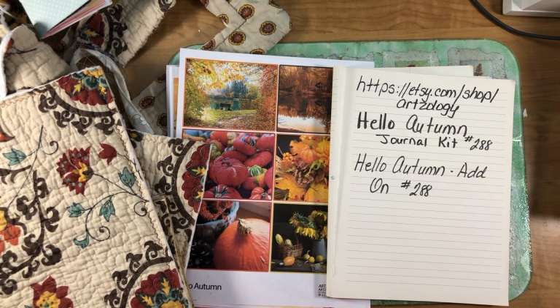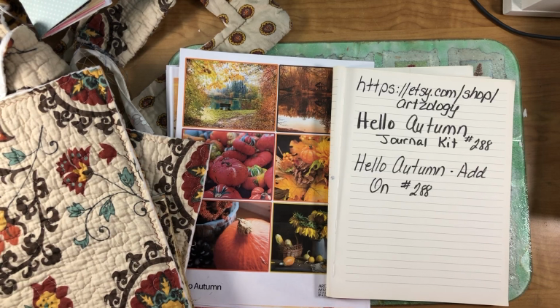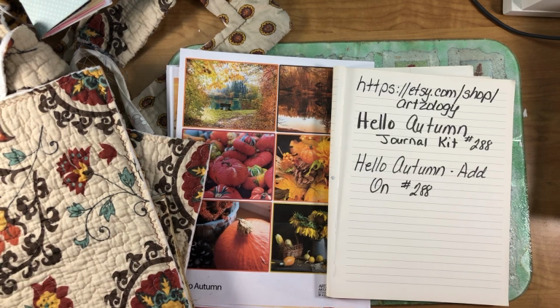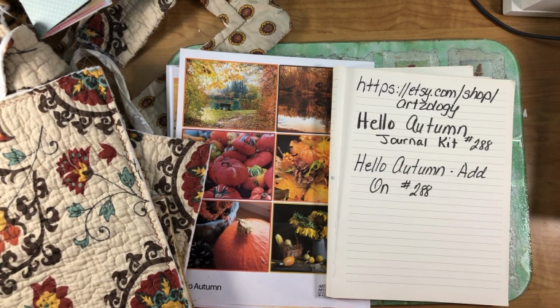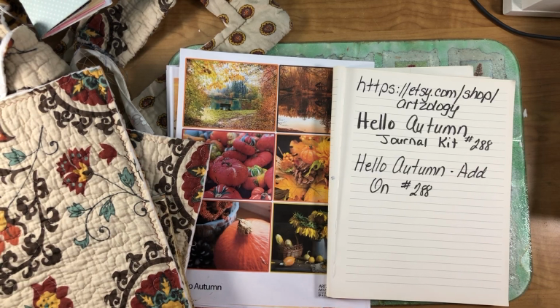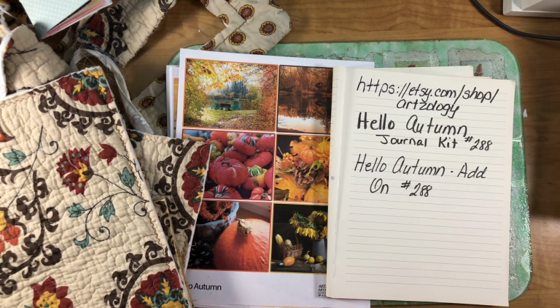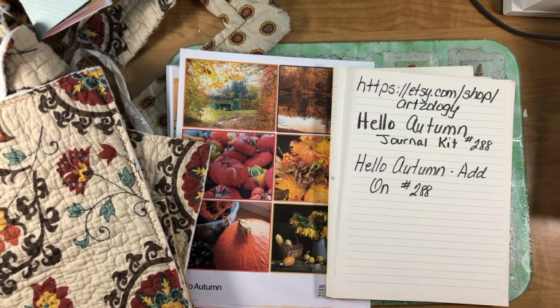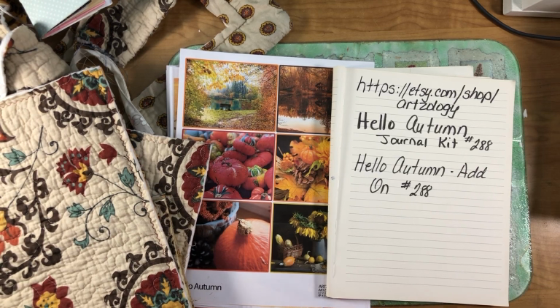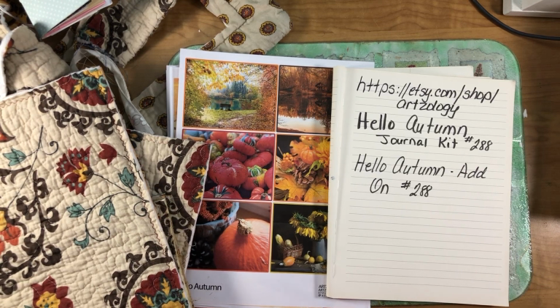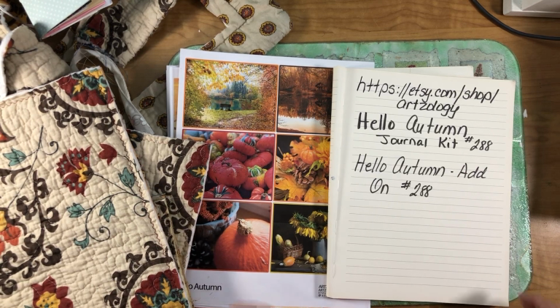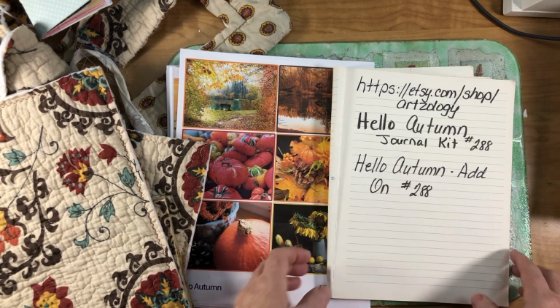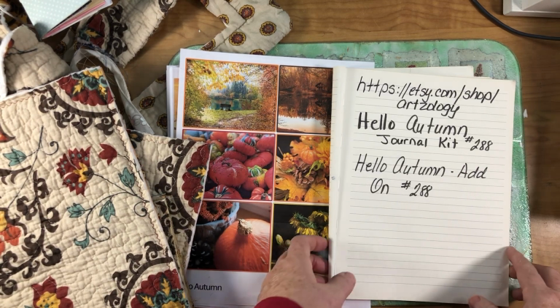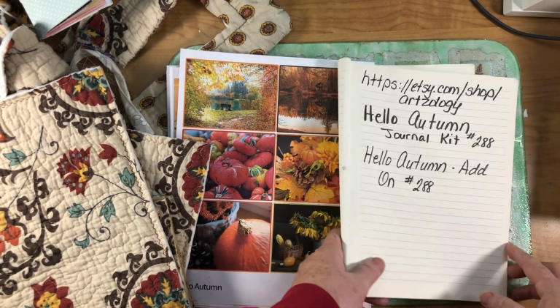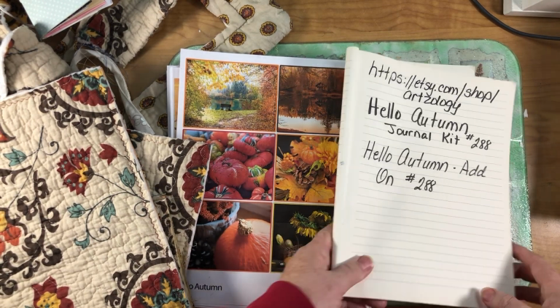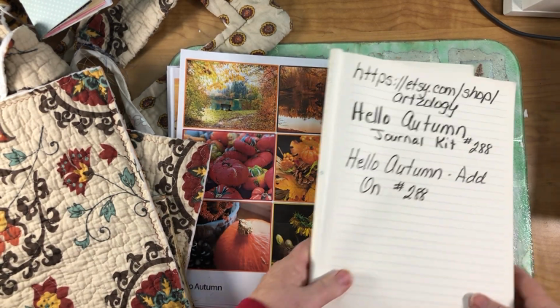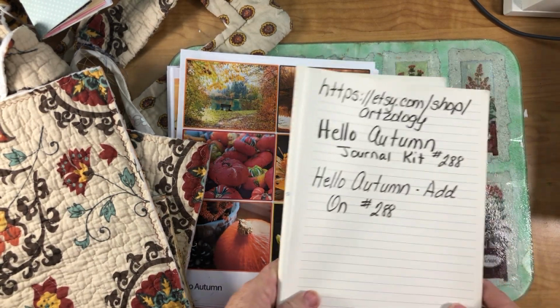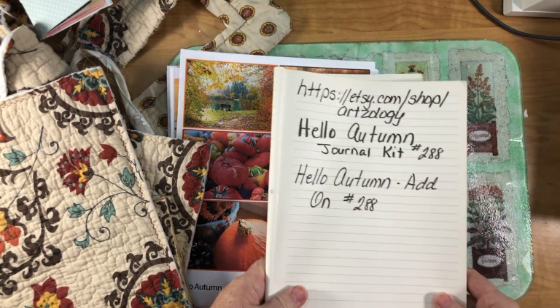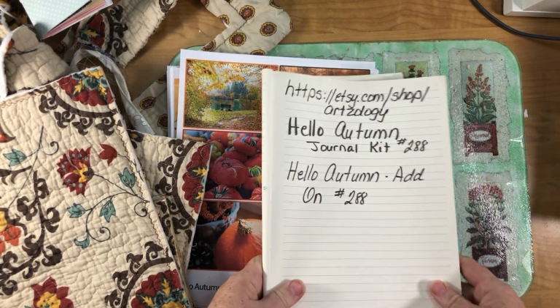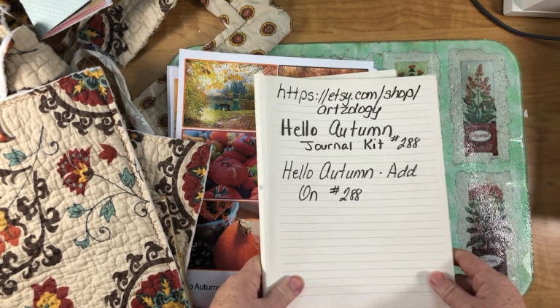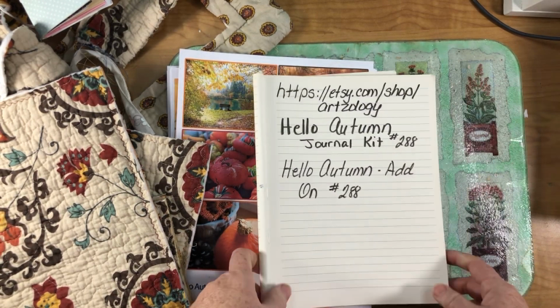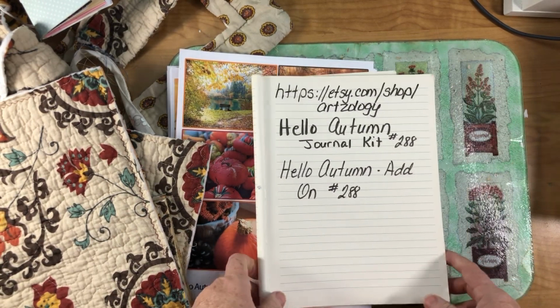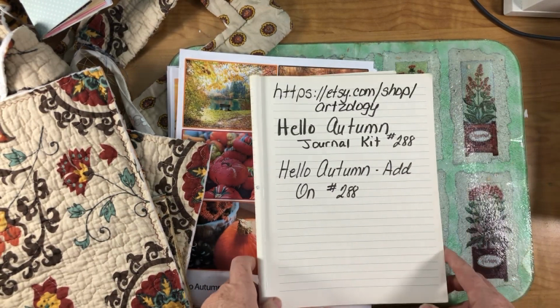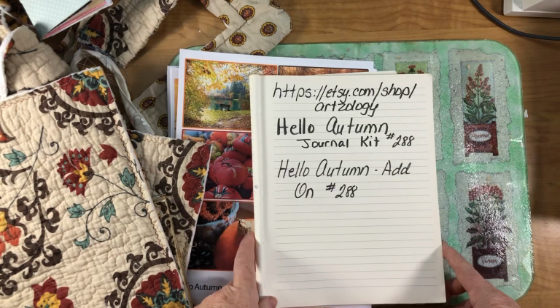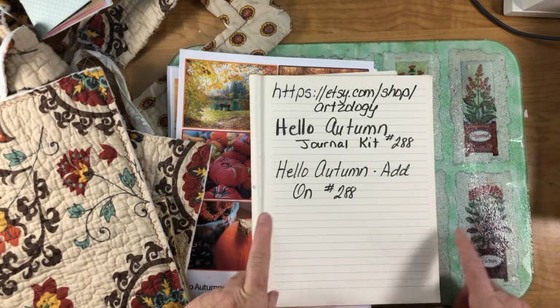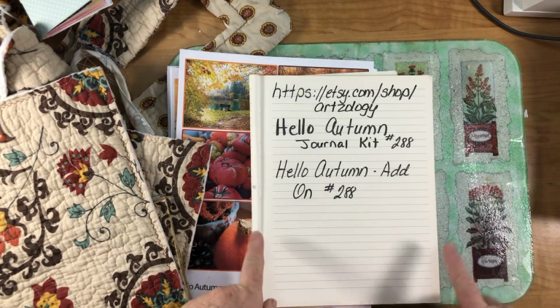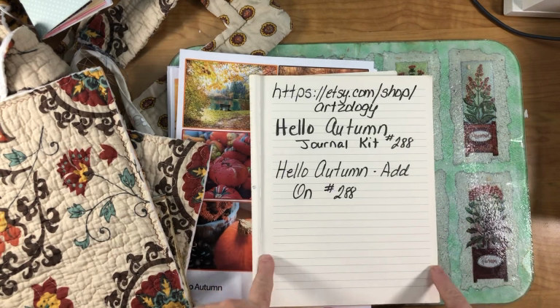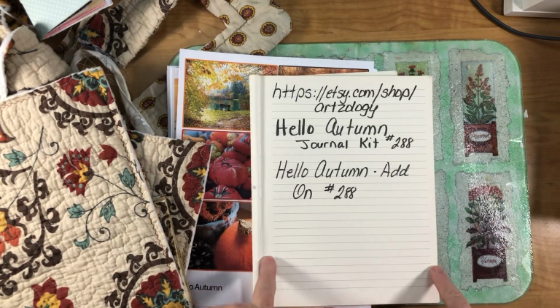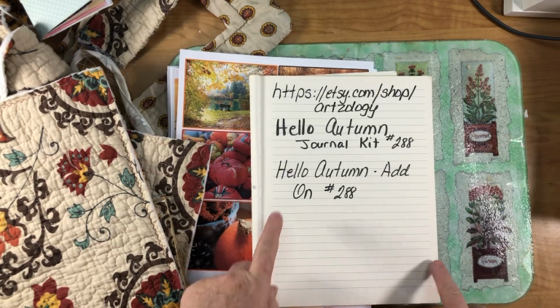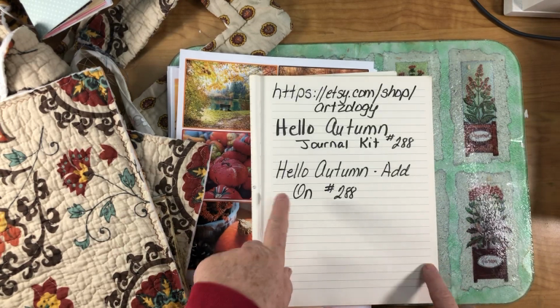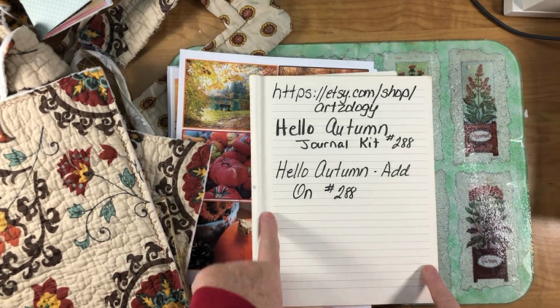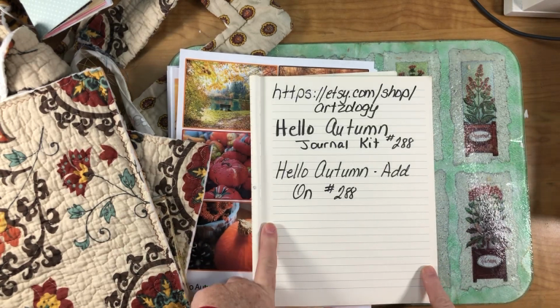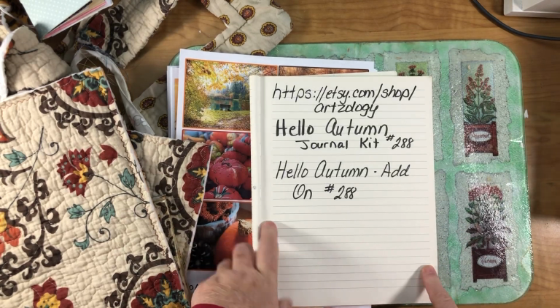Hi everyone, it's Cindy and I wanted to show you my design team project for November for Artsology.